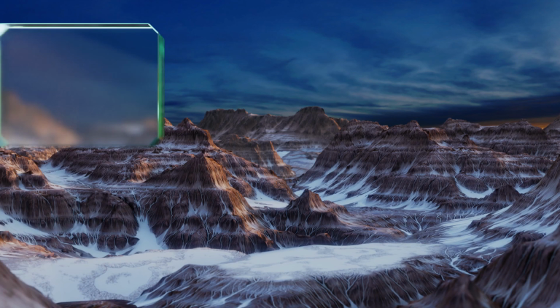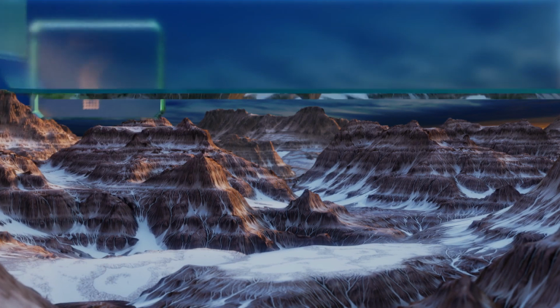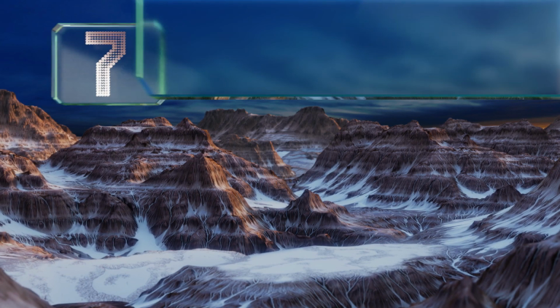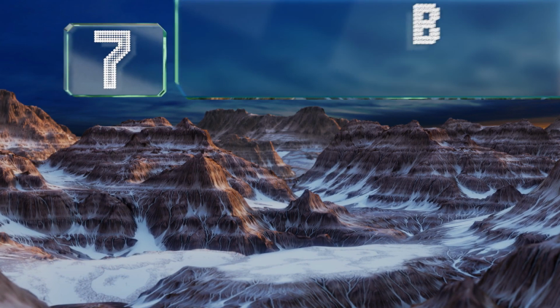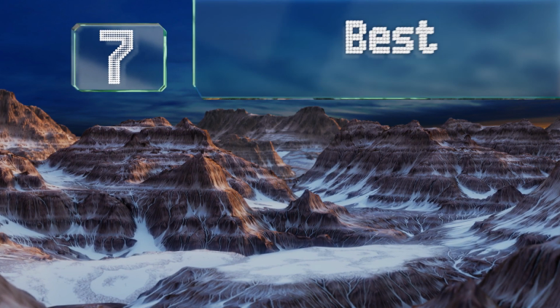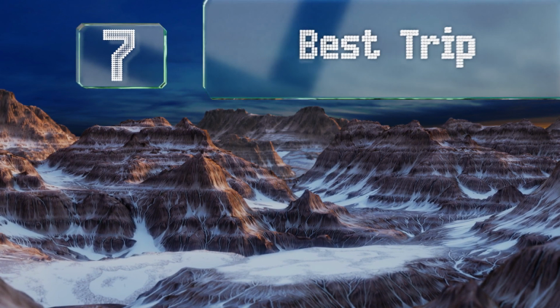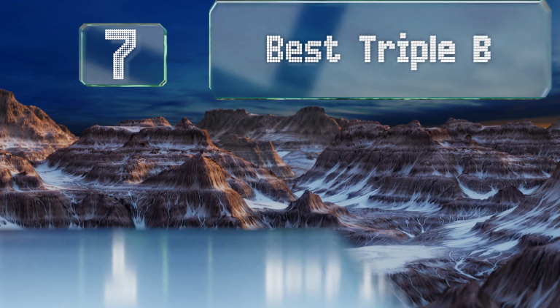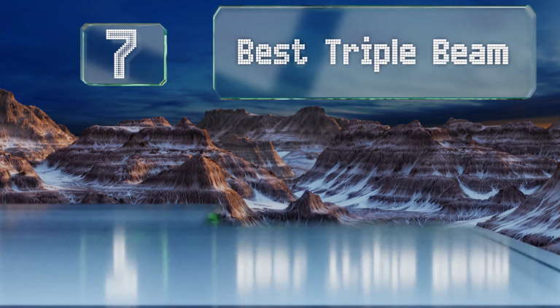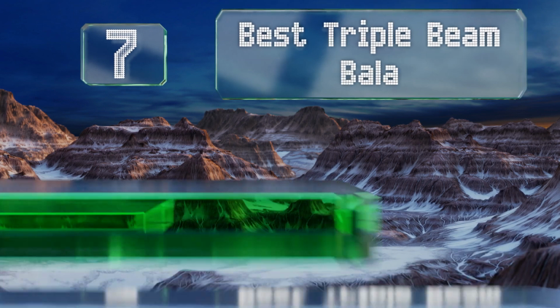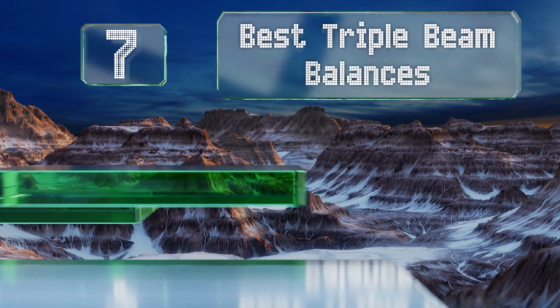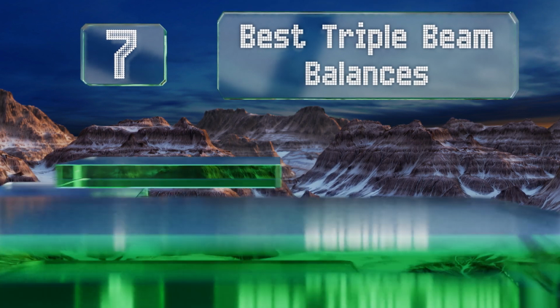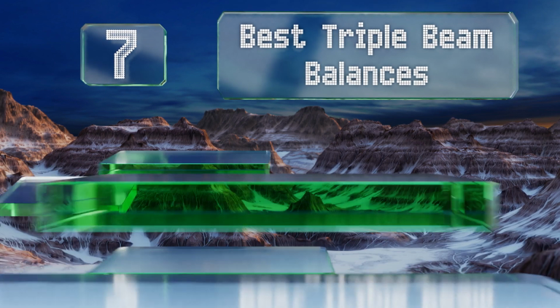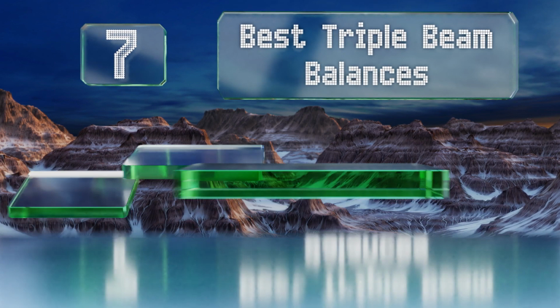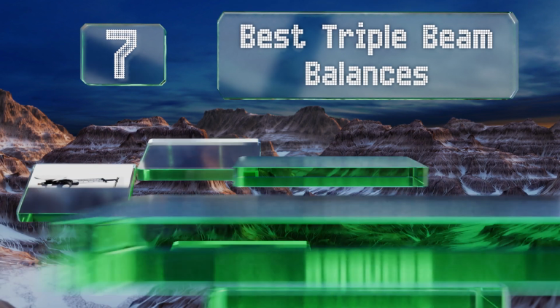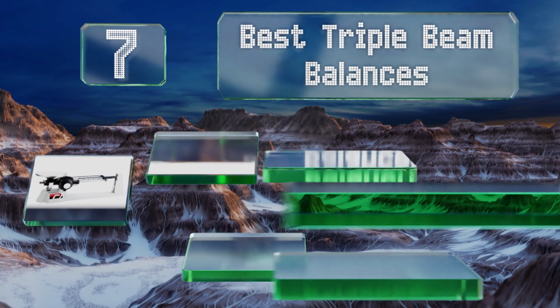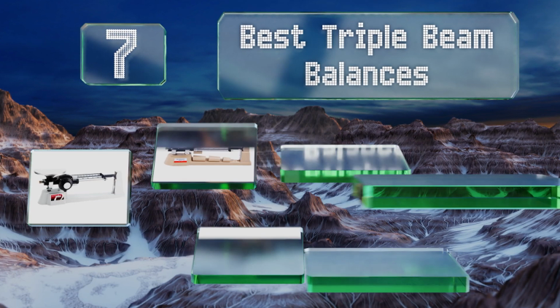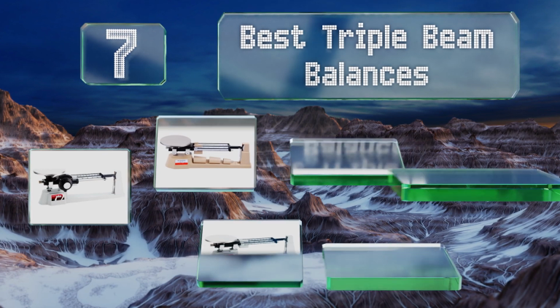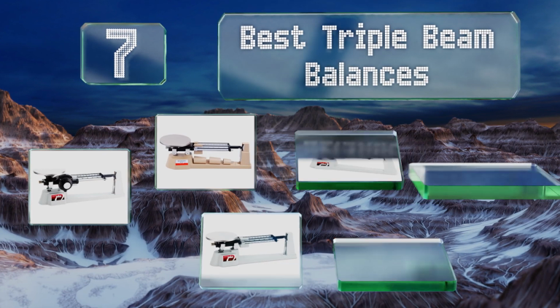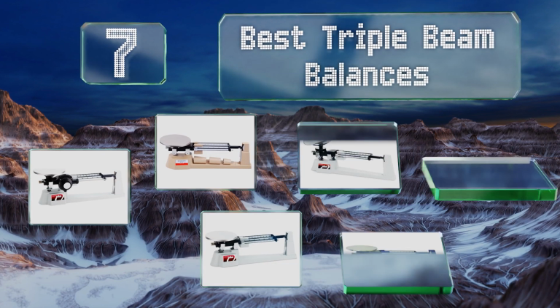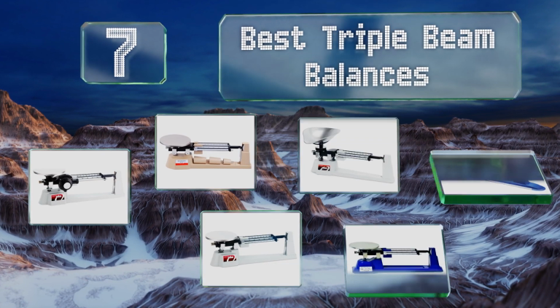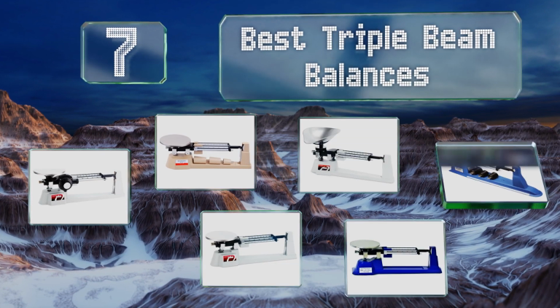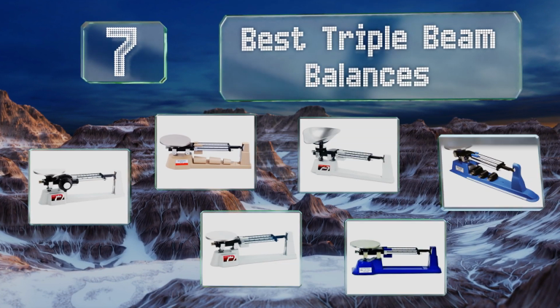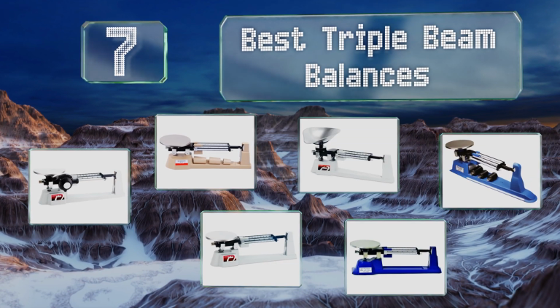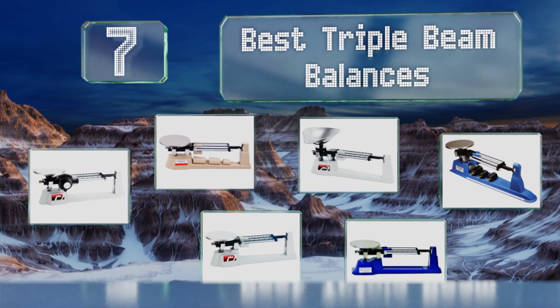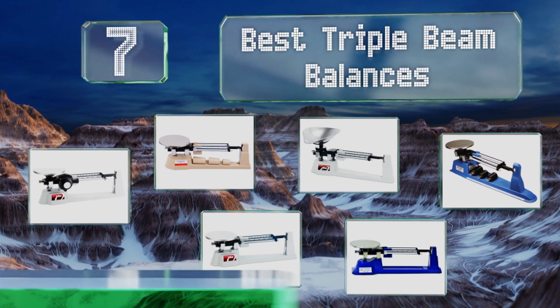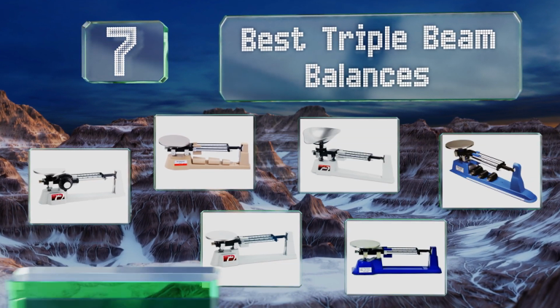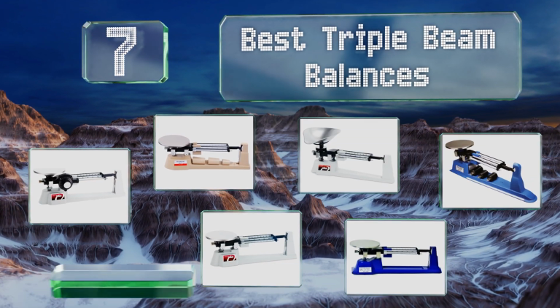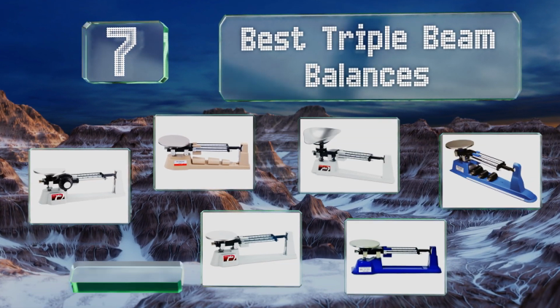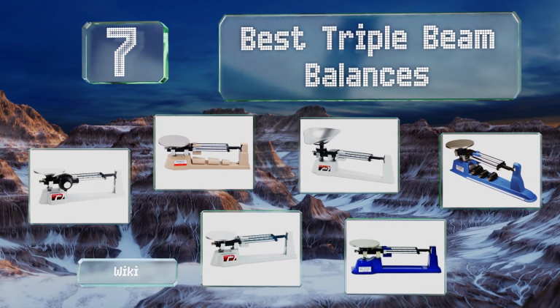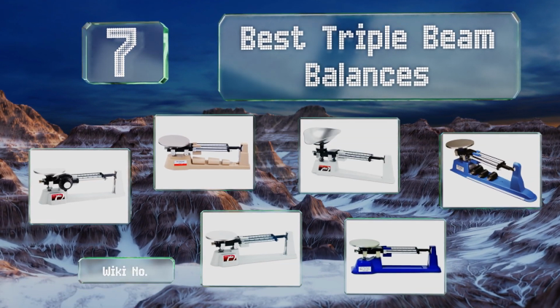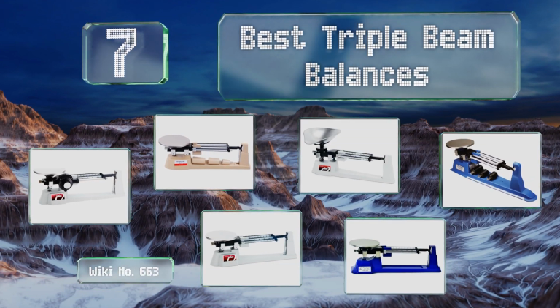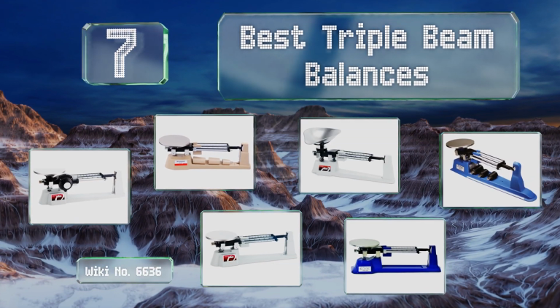EasyVid presents the seven best triple beam balances. Let's get started with the list.